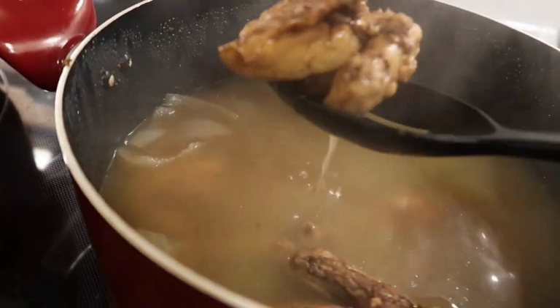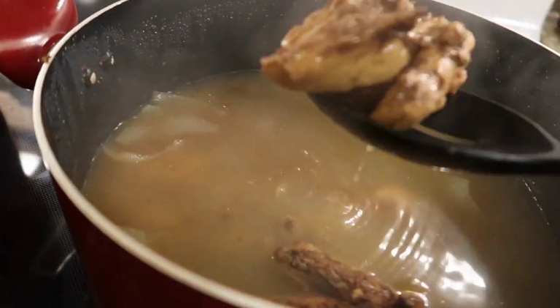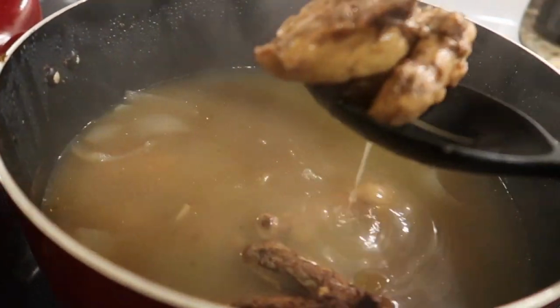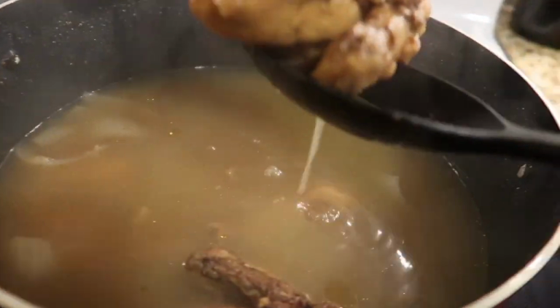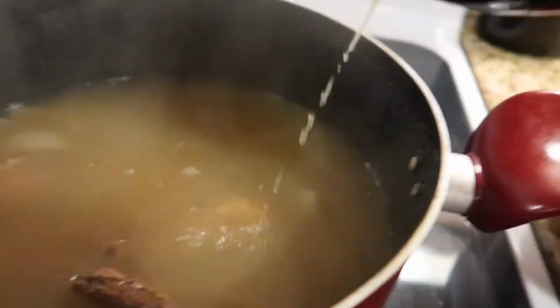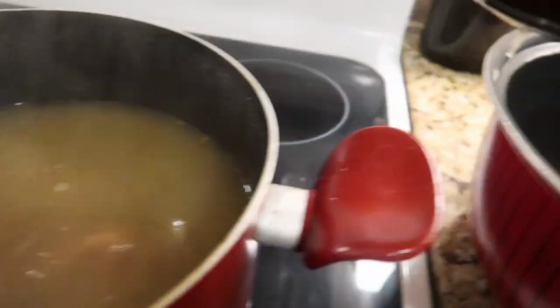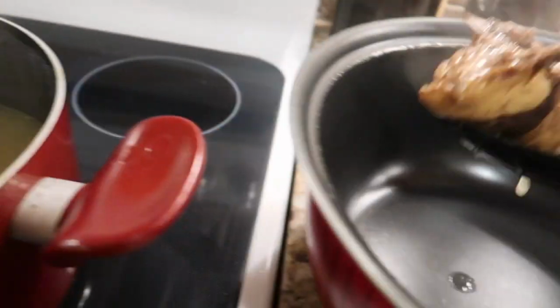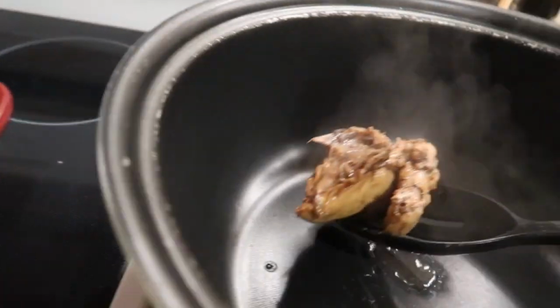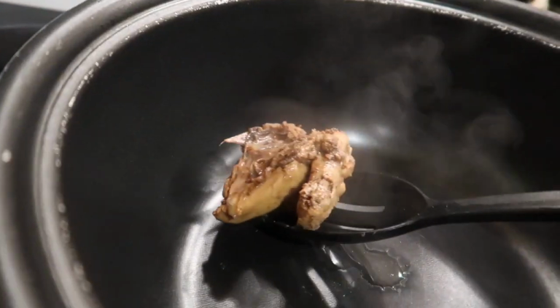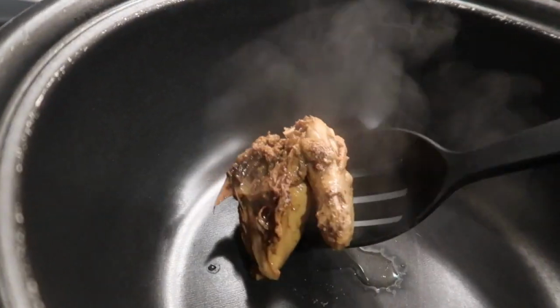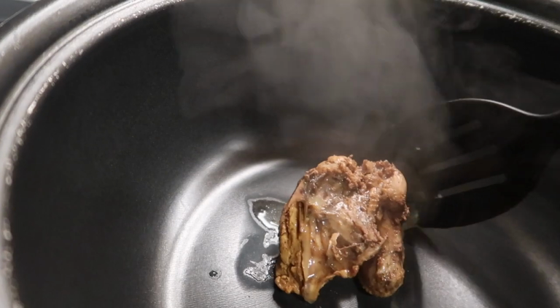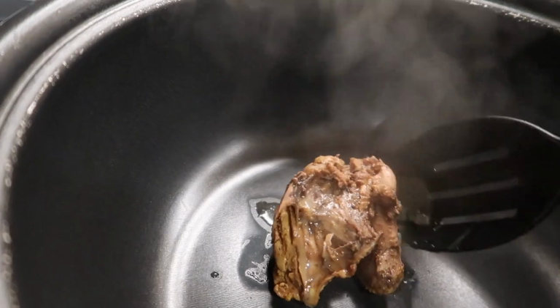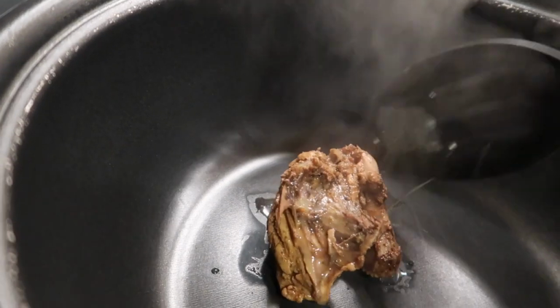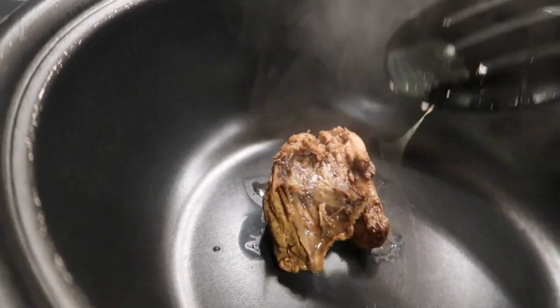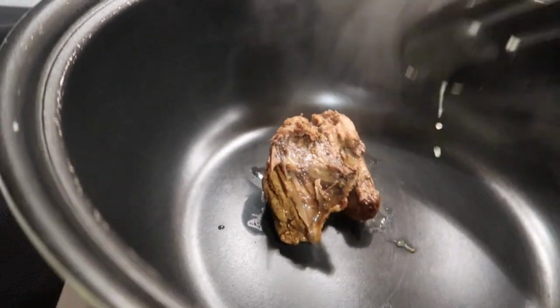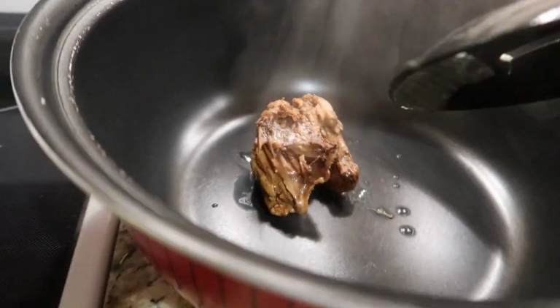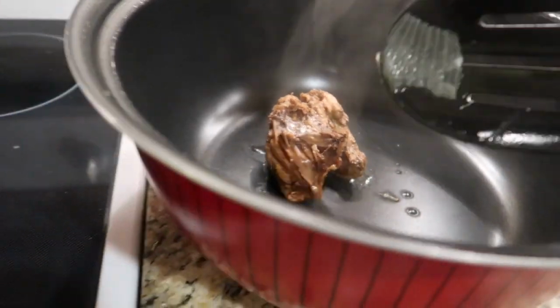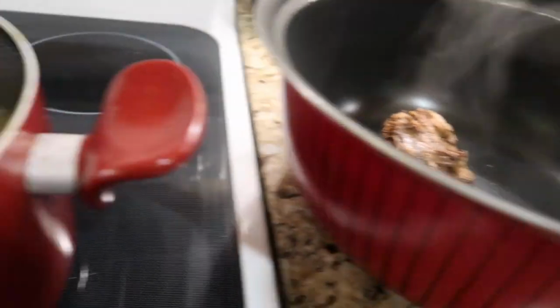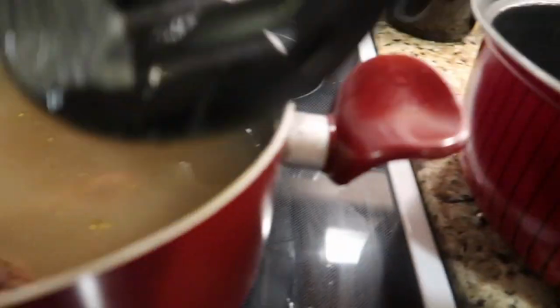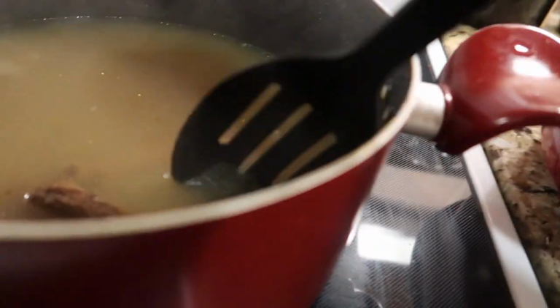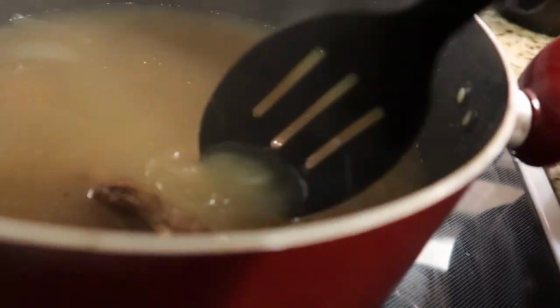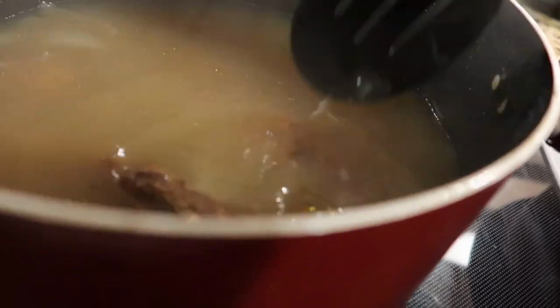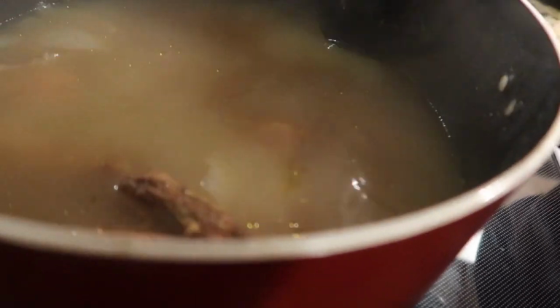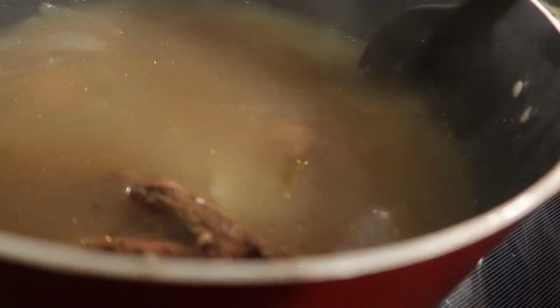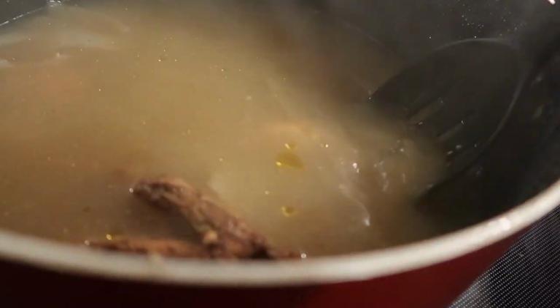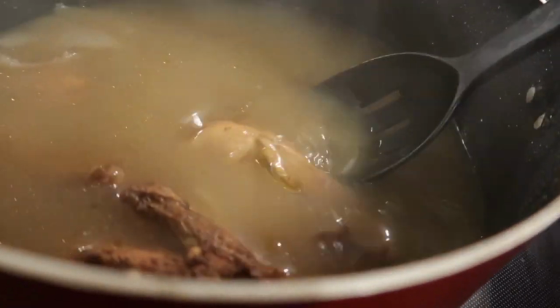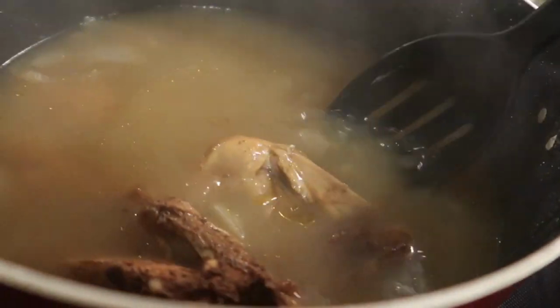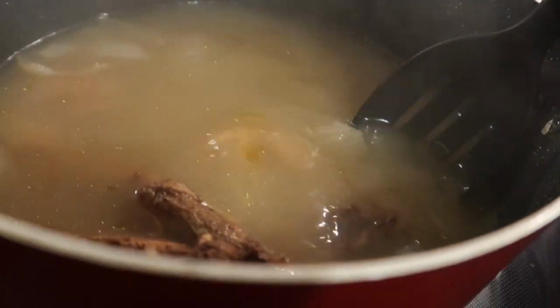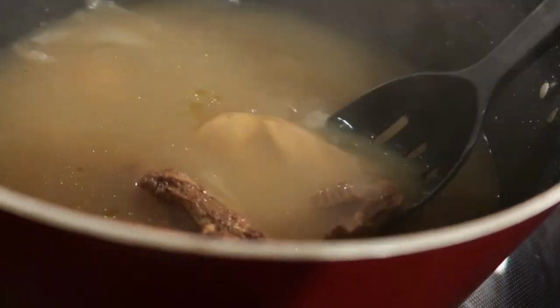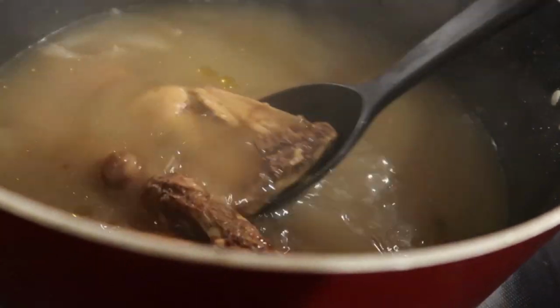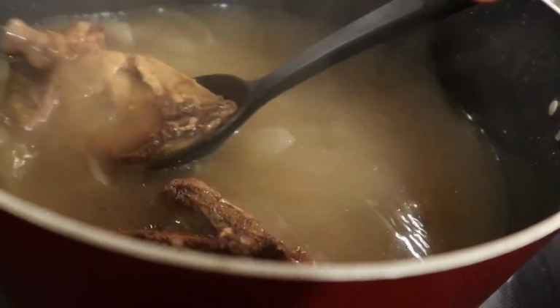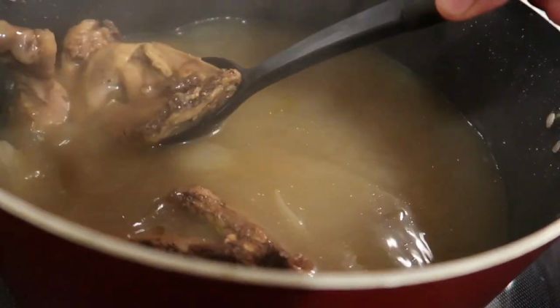Make sure that when you place the meat inside the pot, it's upside down, so when you flip it, it will be the correct way.